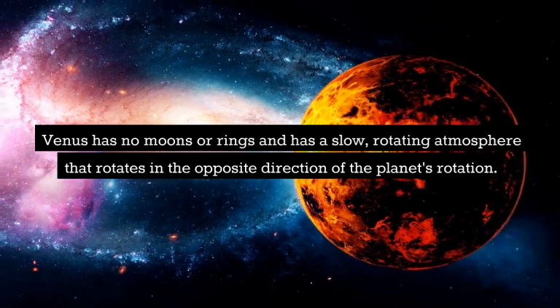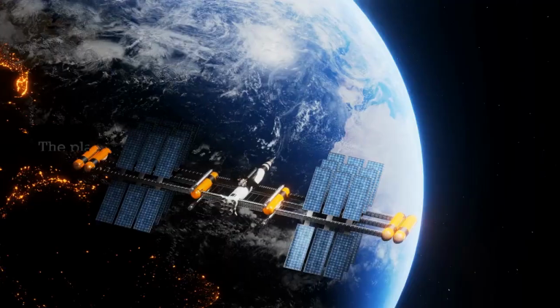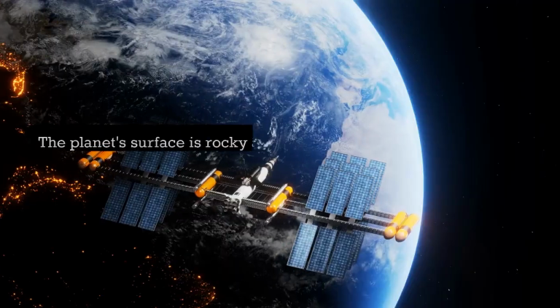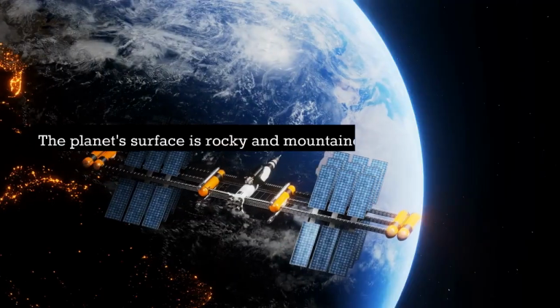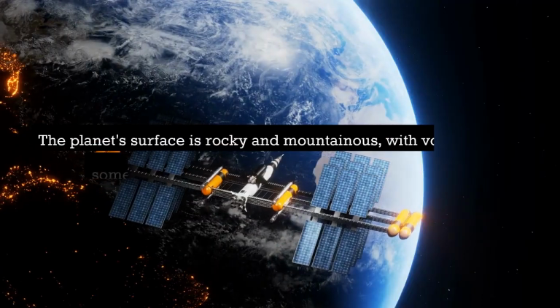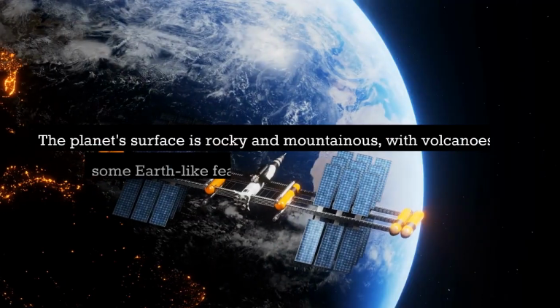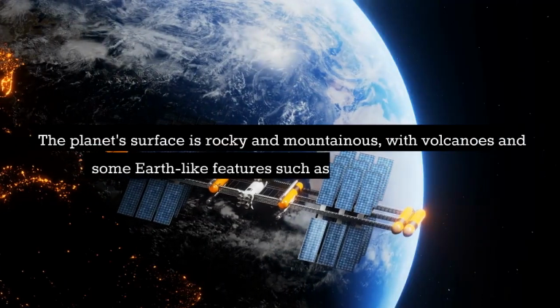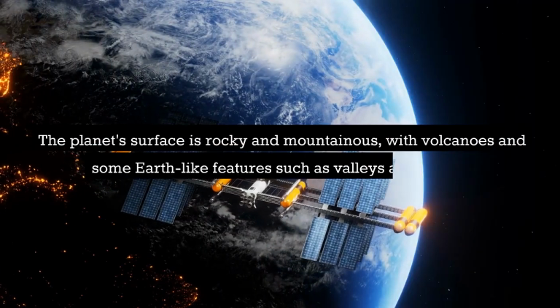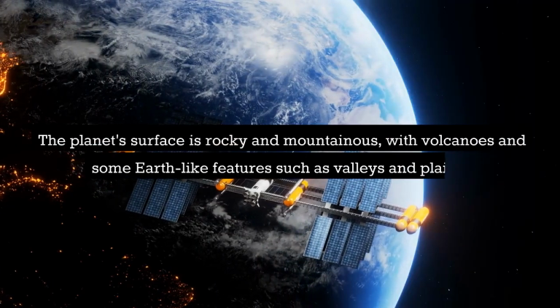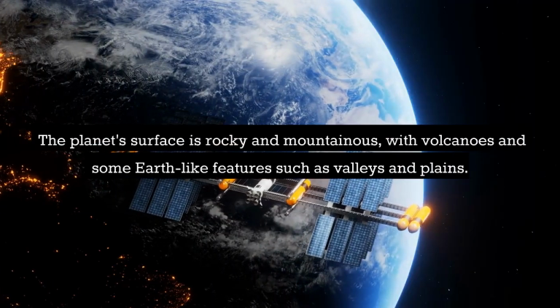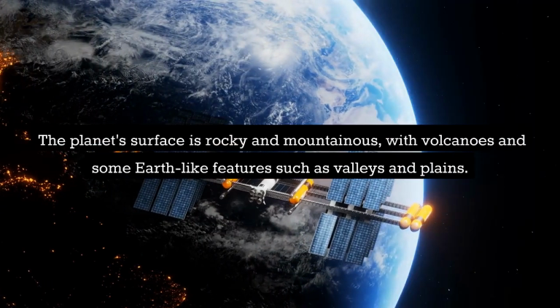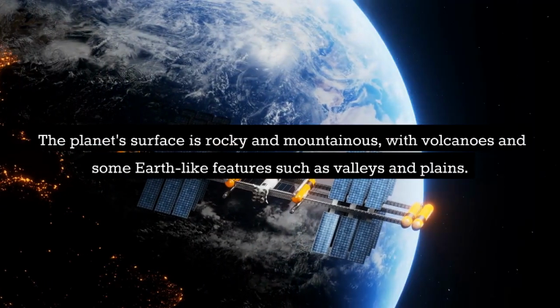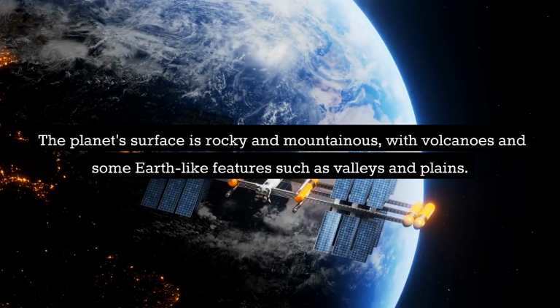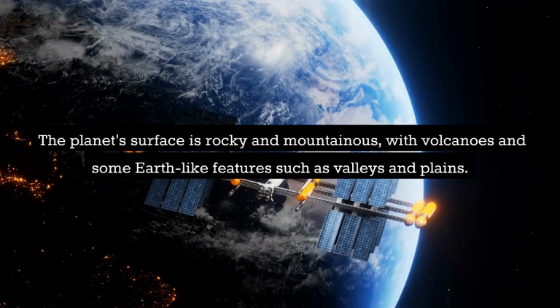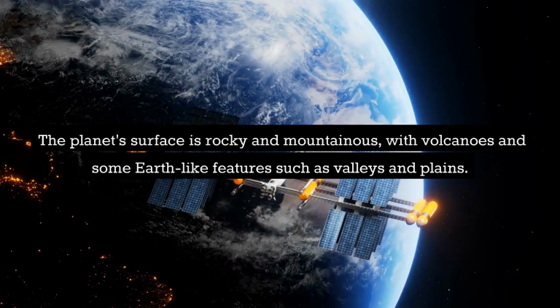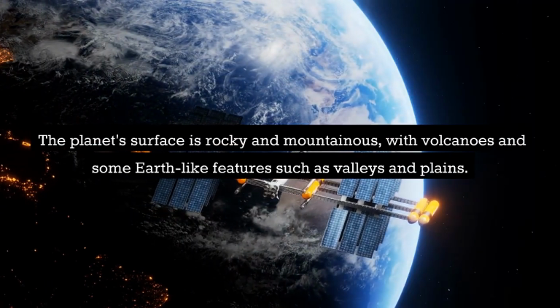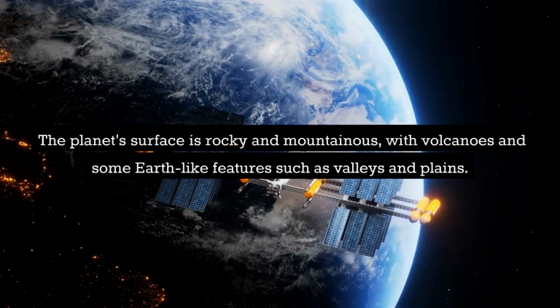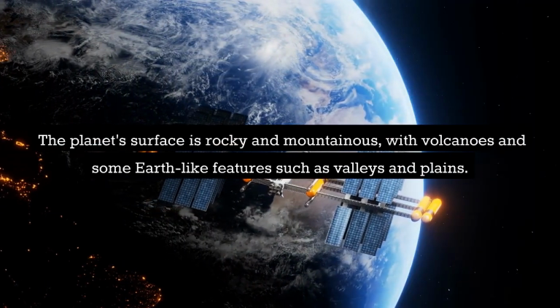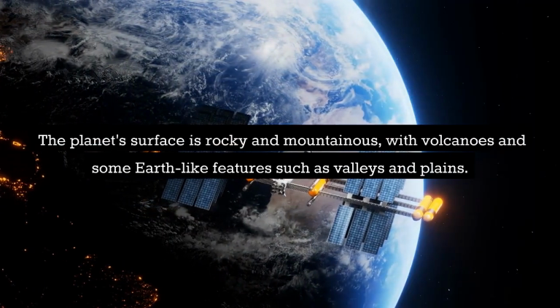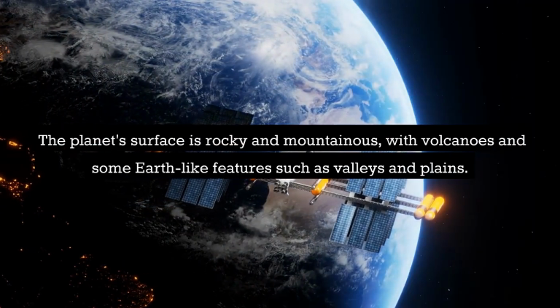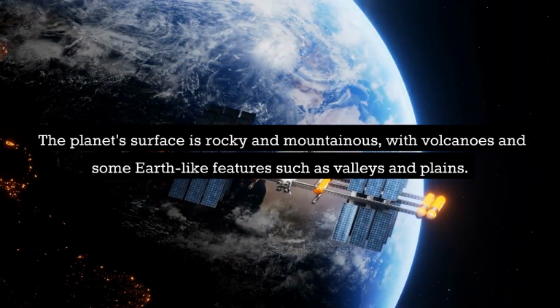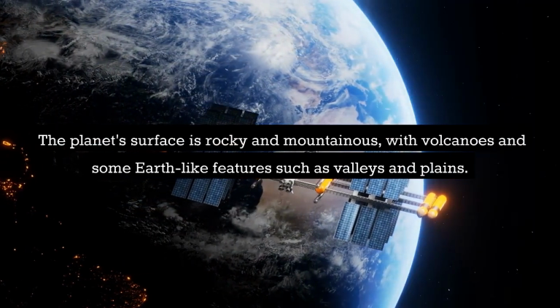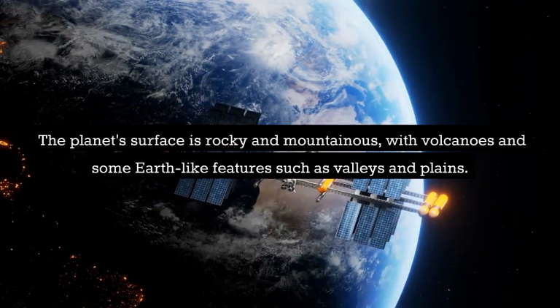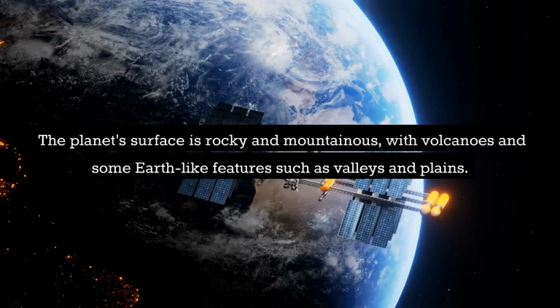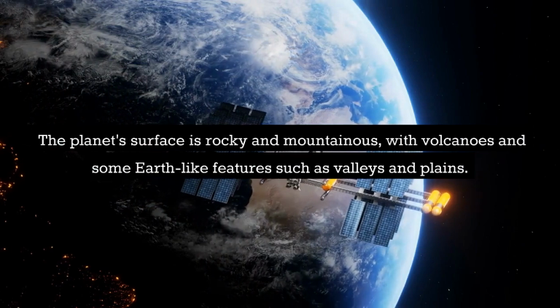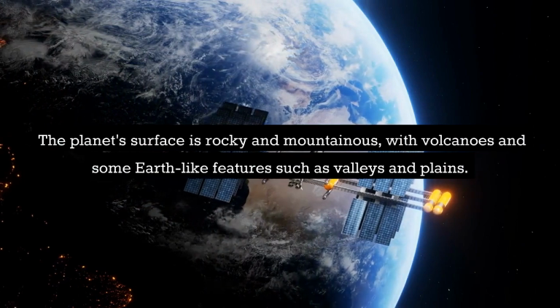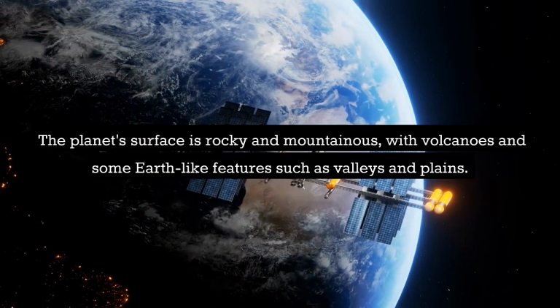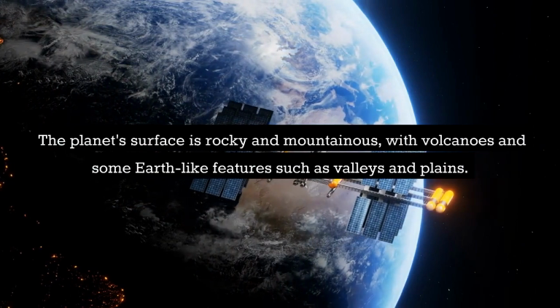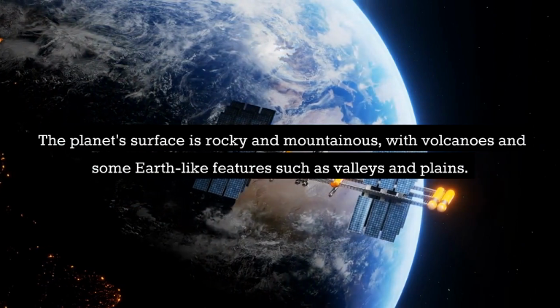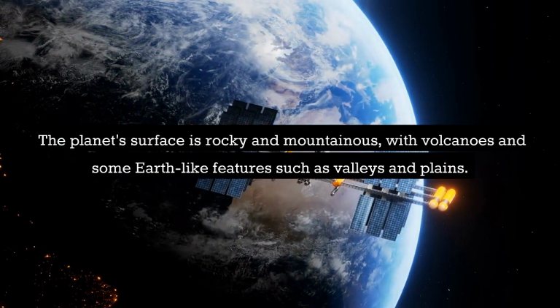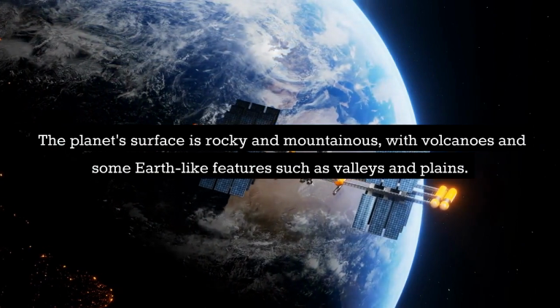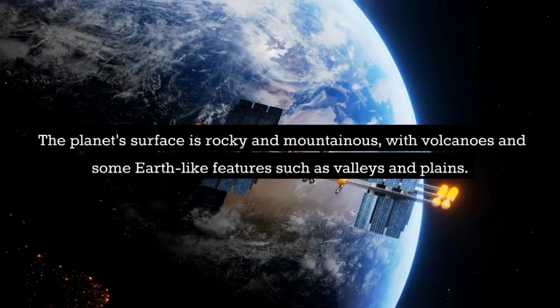The planet's surface is rocky and mountainous, with volcanoes and some Earth-like features such as valleys and plains.